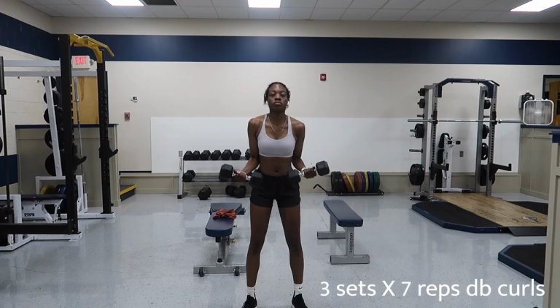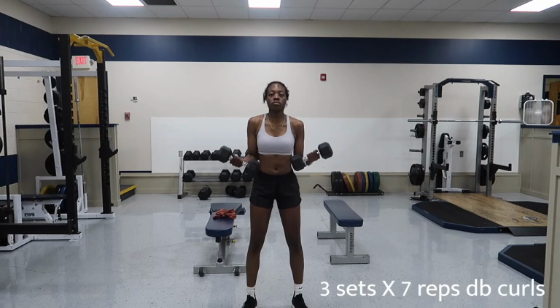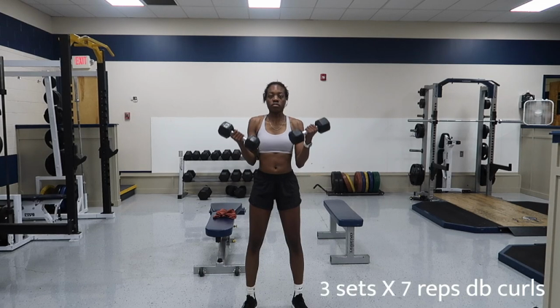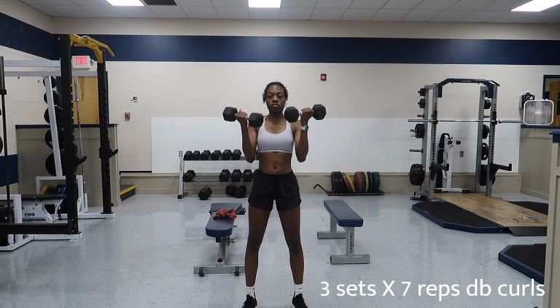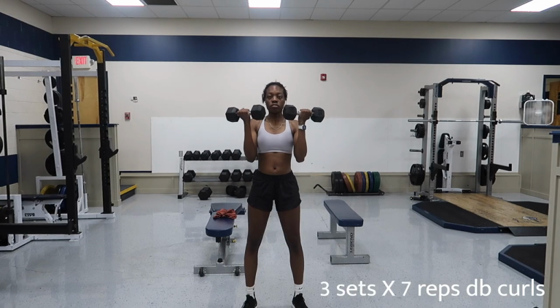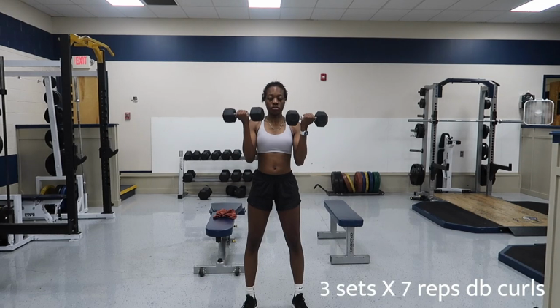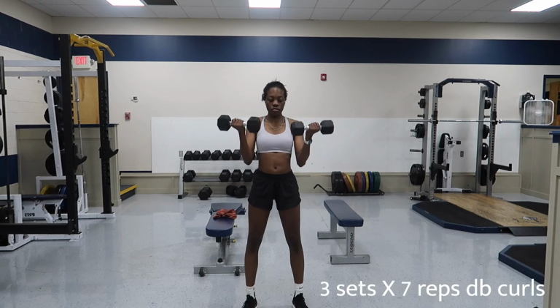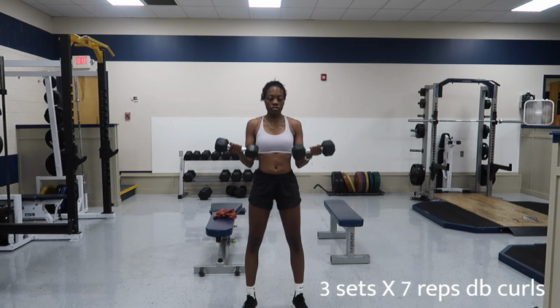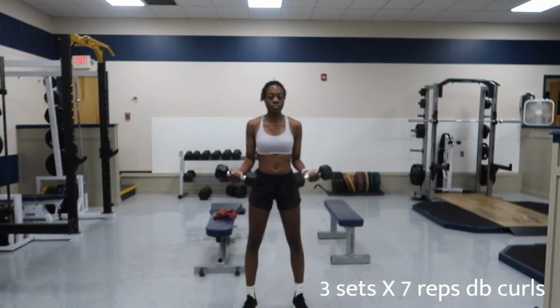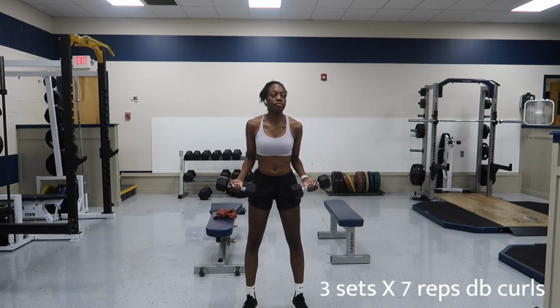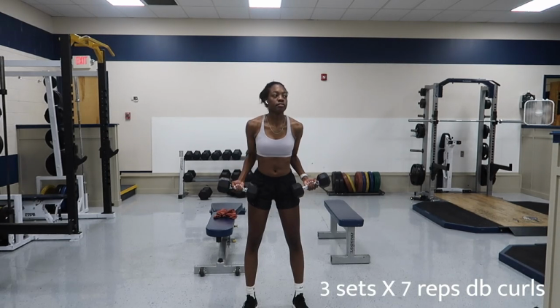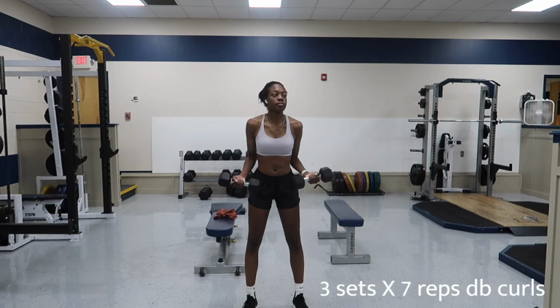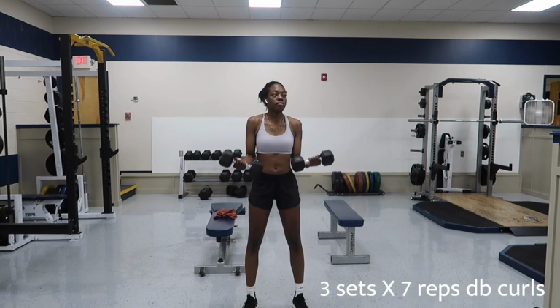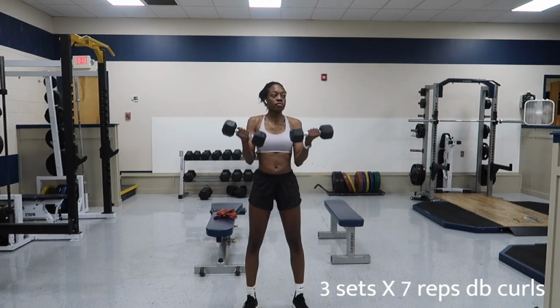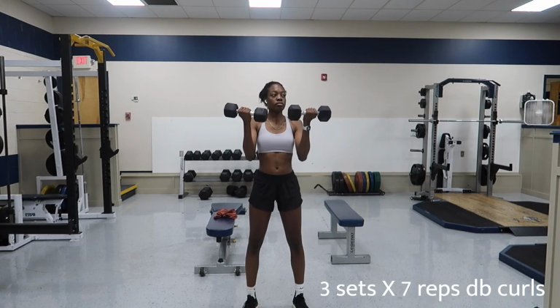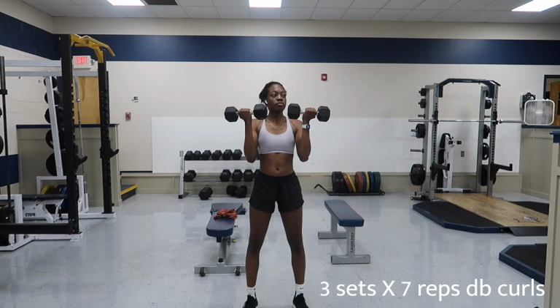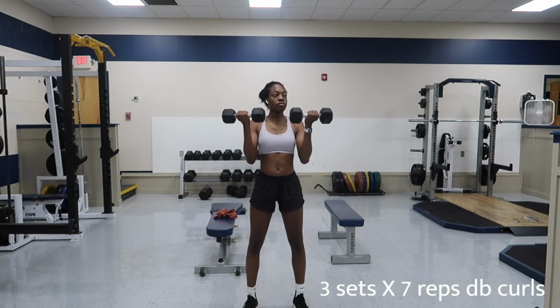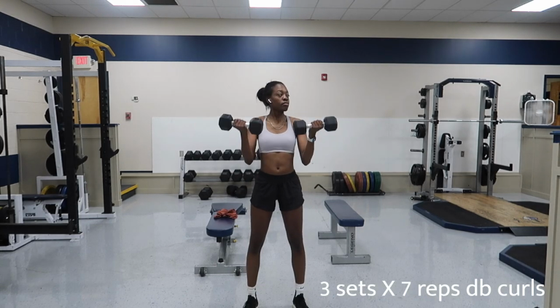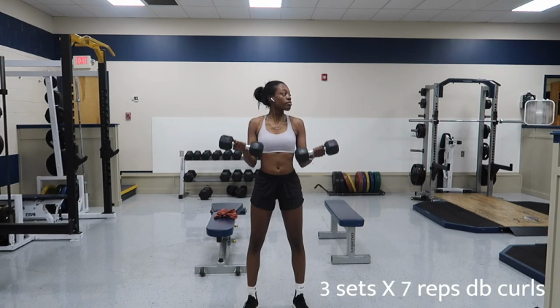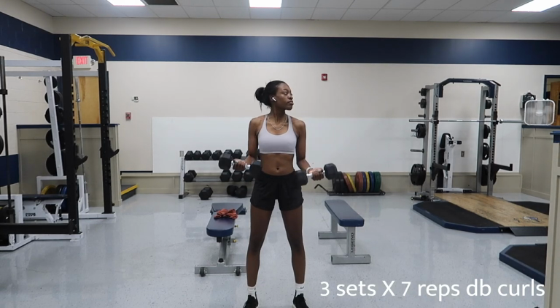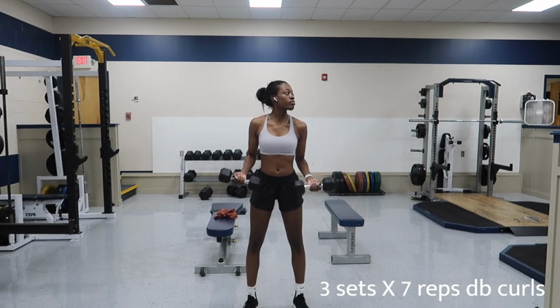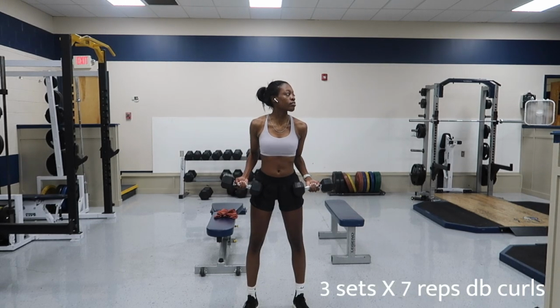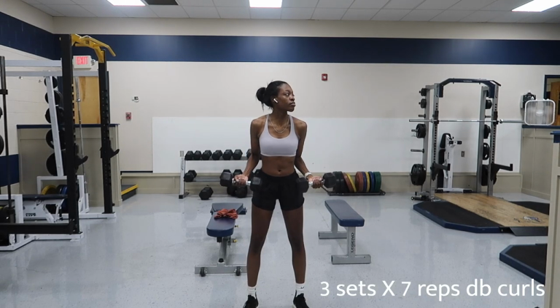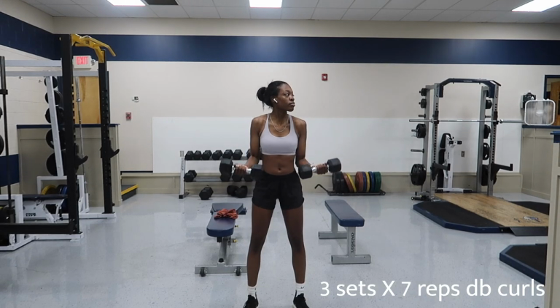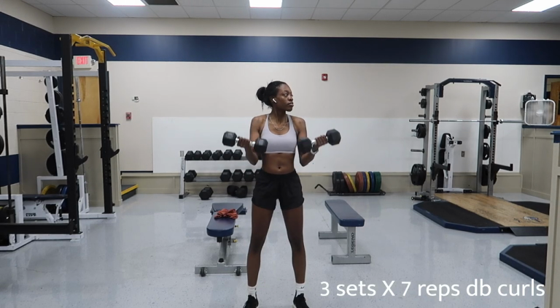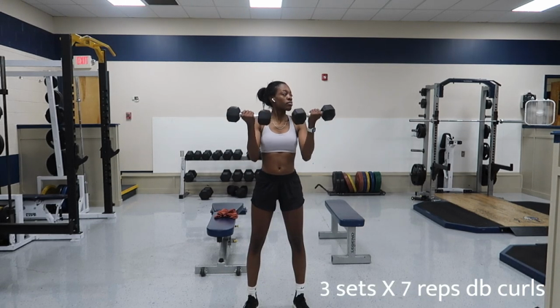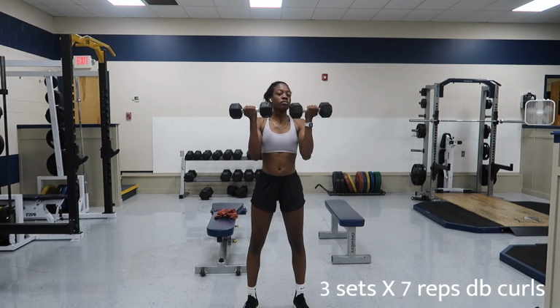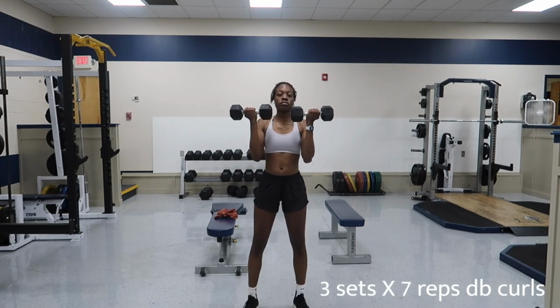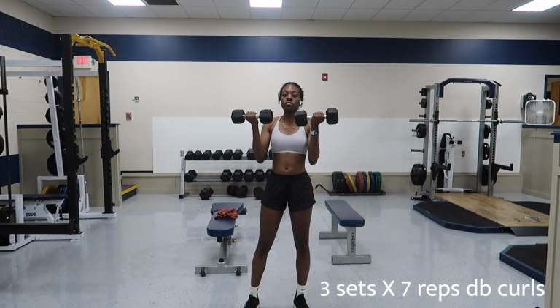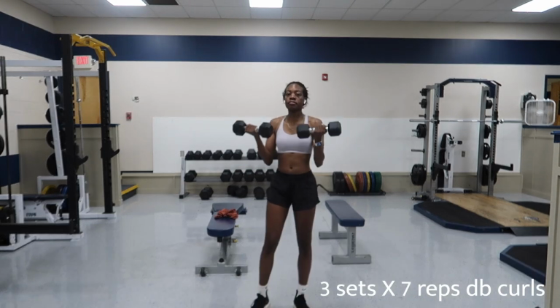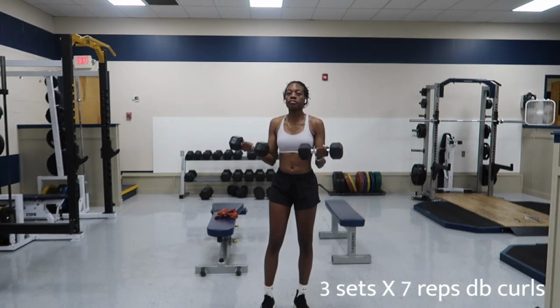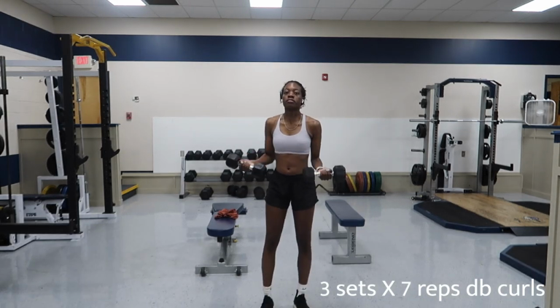After I hit some legs, I'm going to go into arms — some dumbbell curls, you know the vibe.